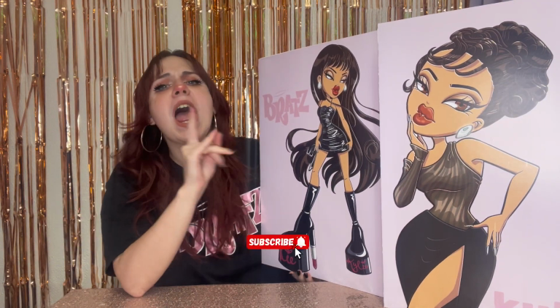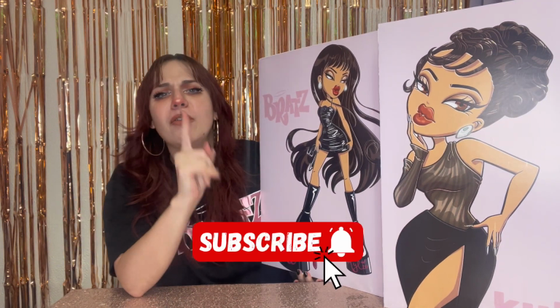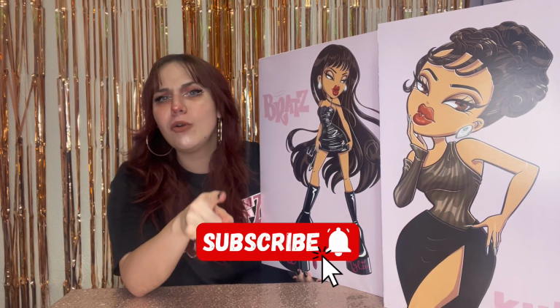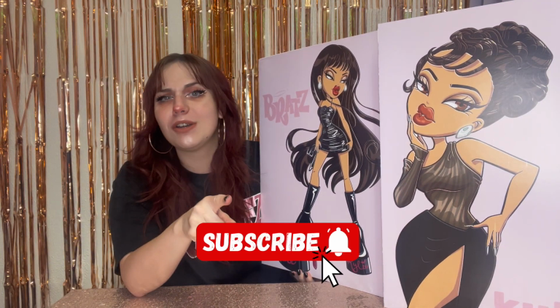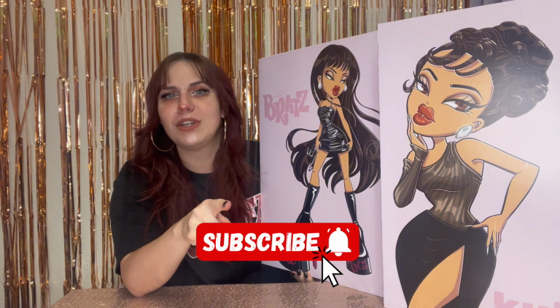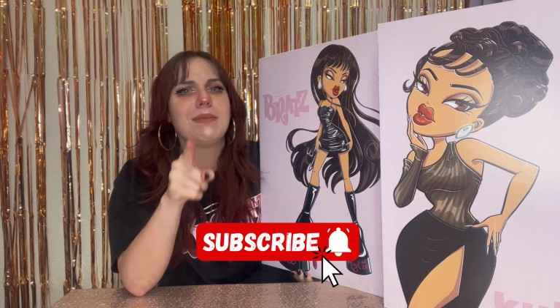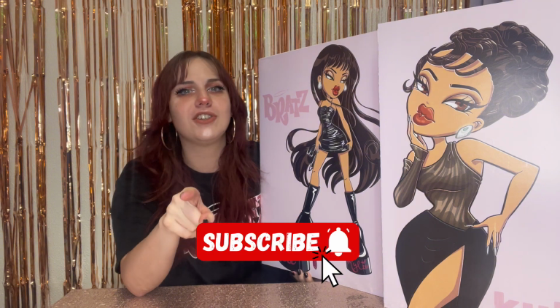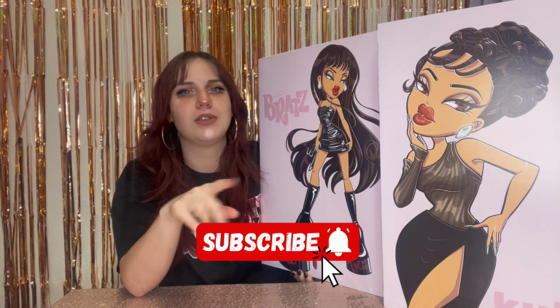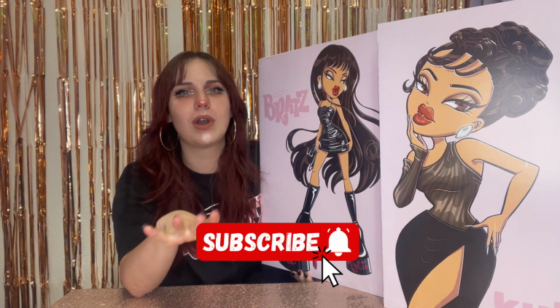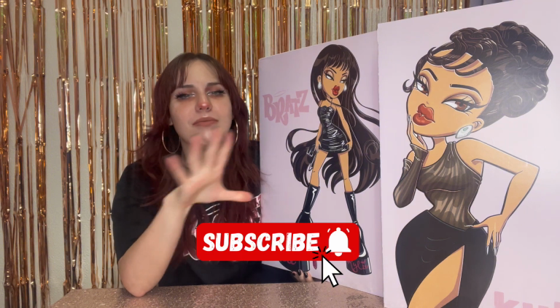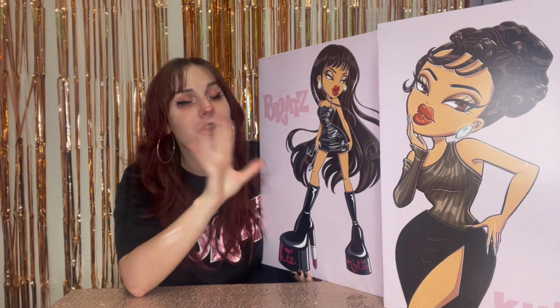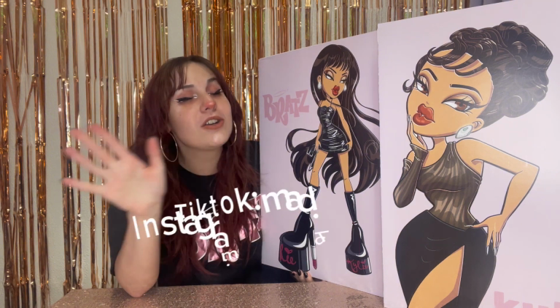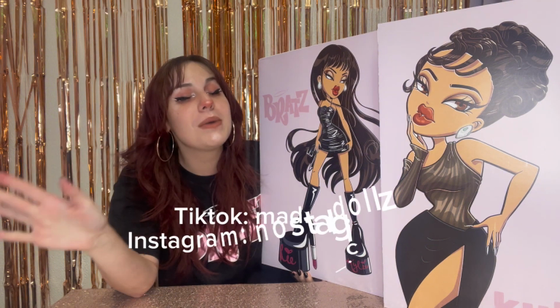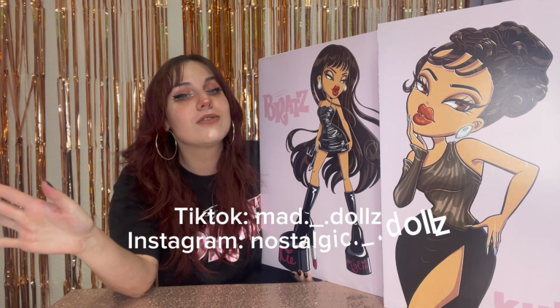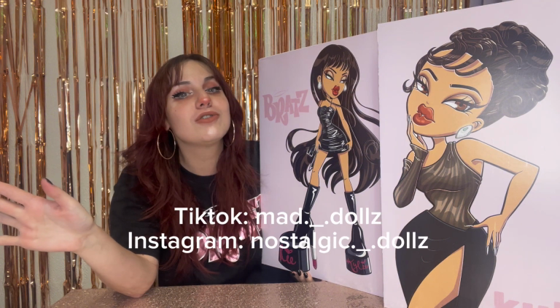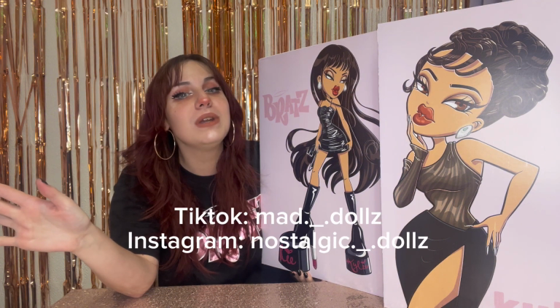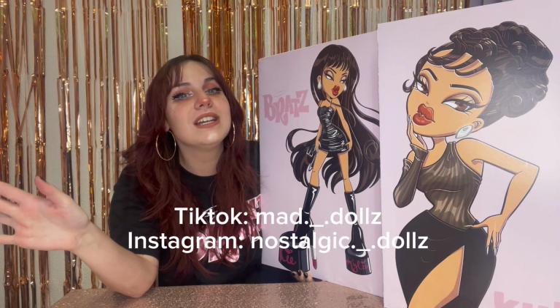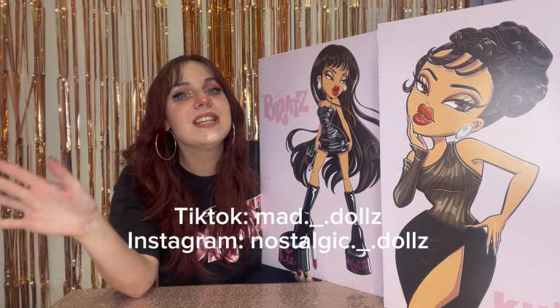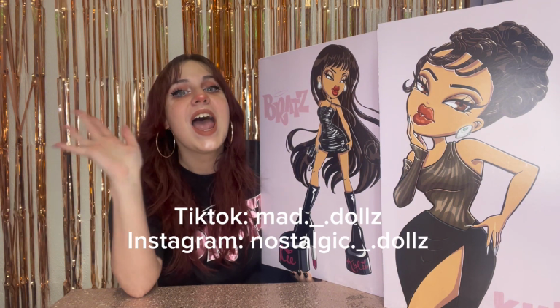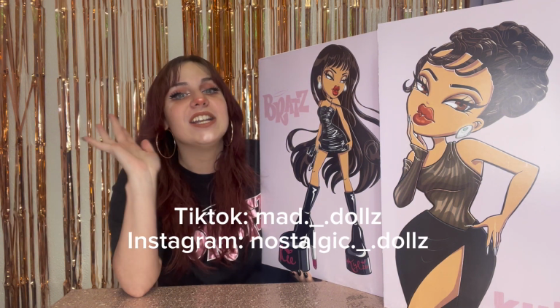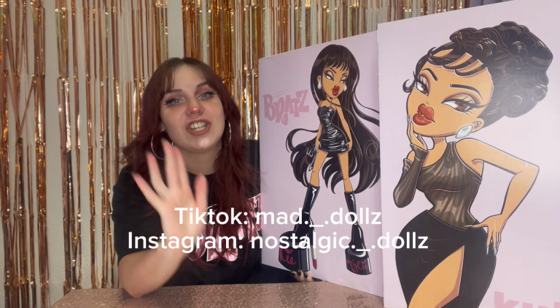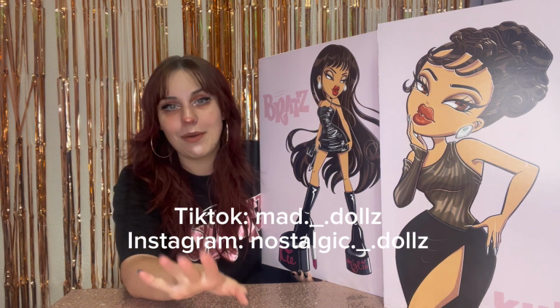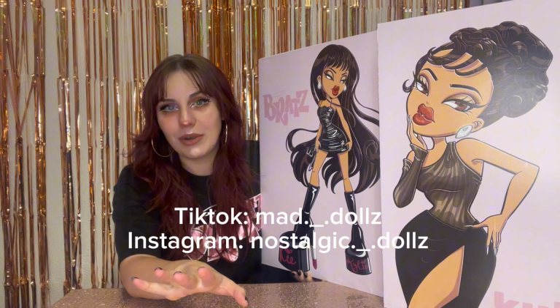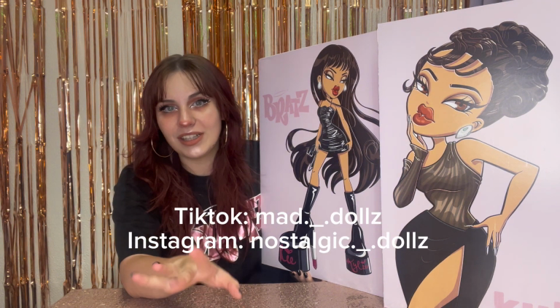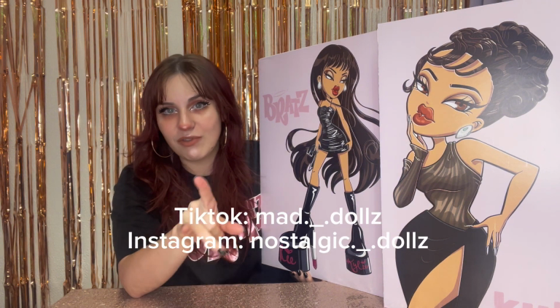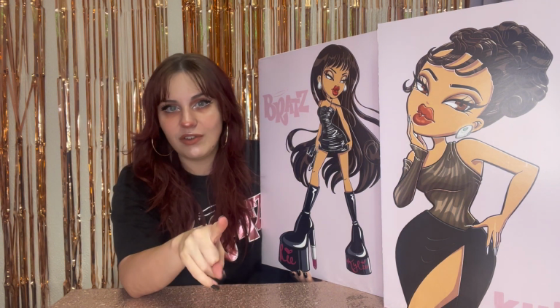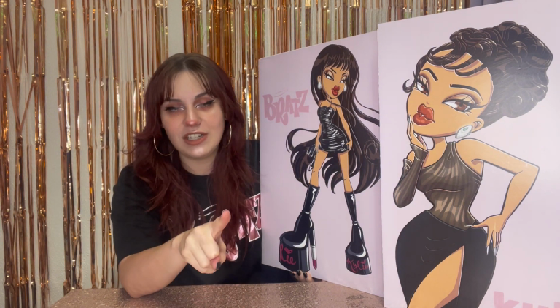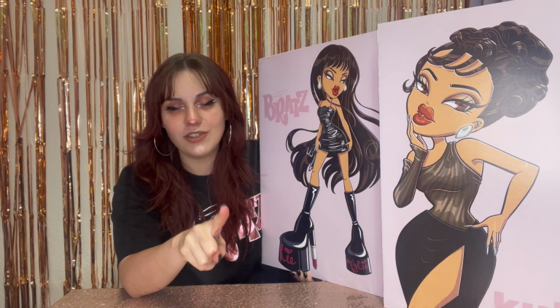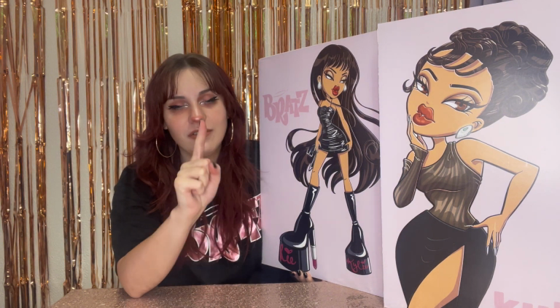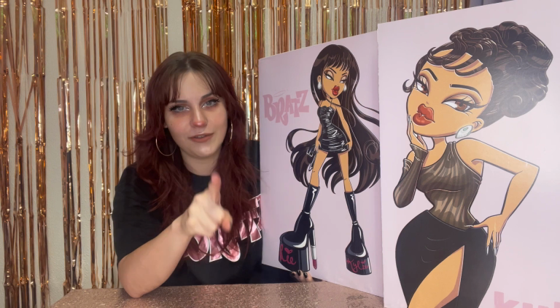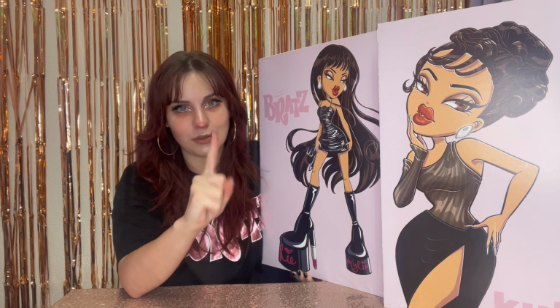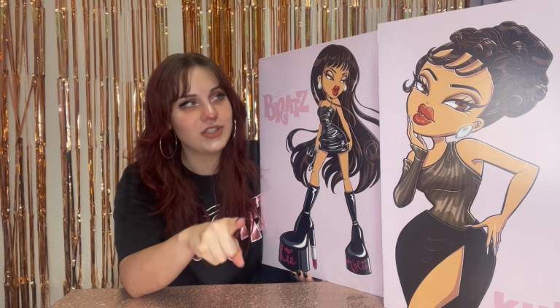And before we jump into it, make sure you subscribe, follow me on all my other social medias, and check out my Whatnot link for $15 off your first purchase.